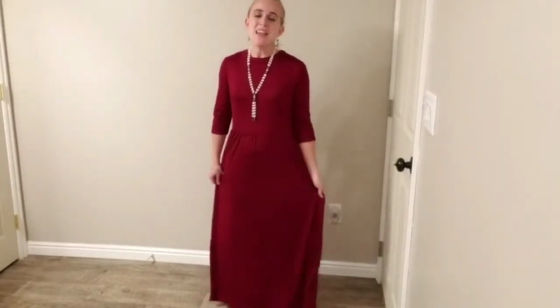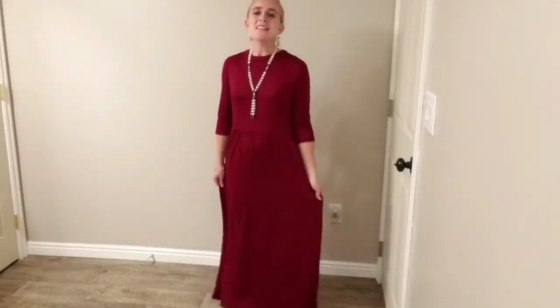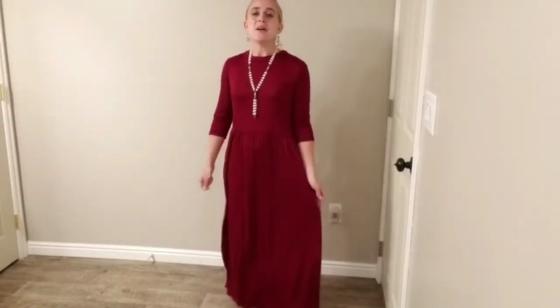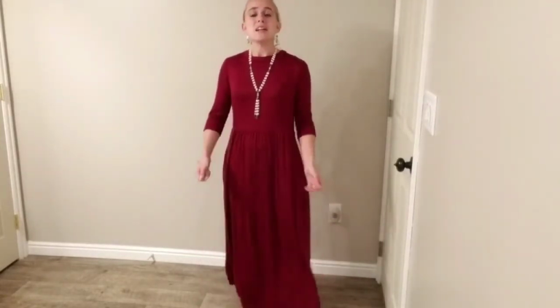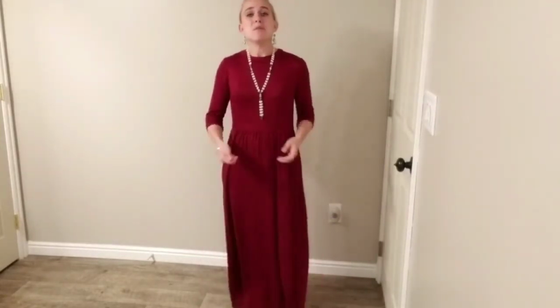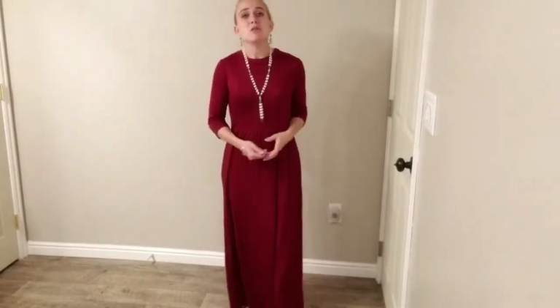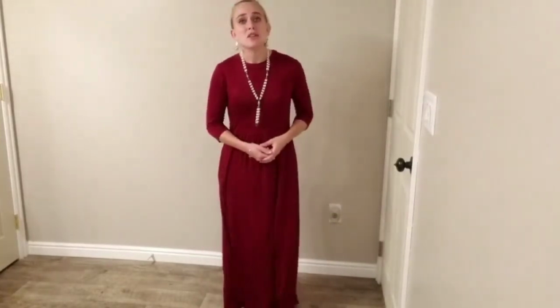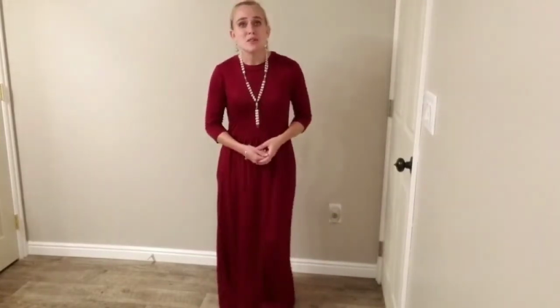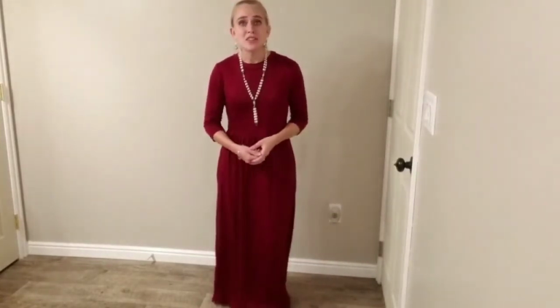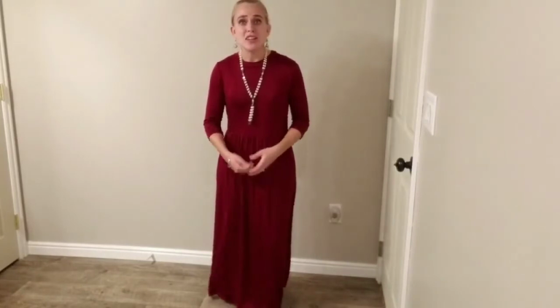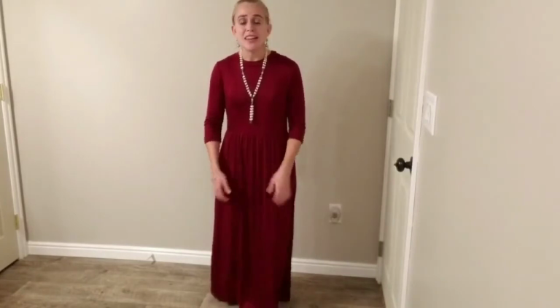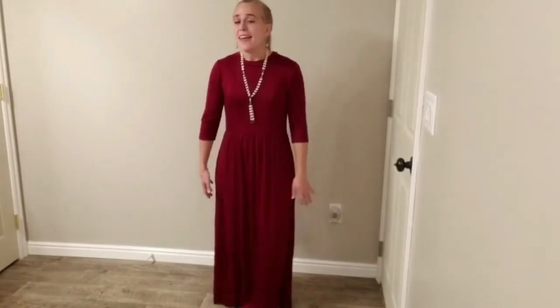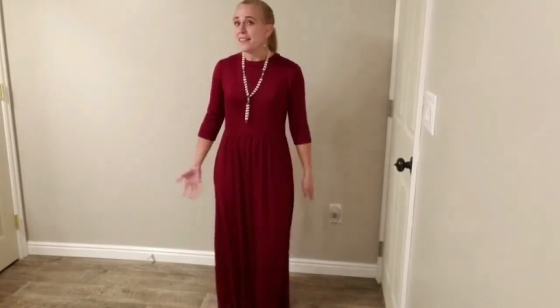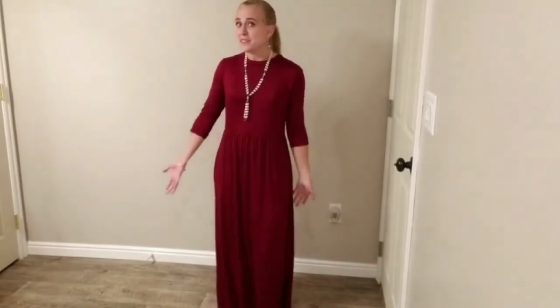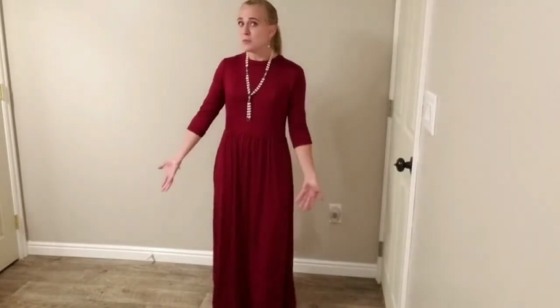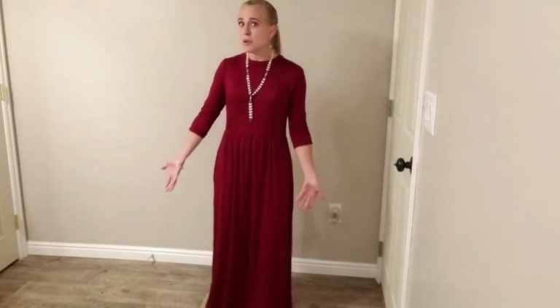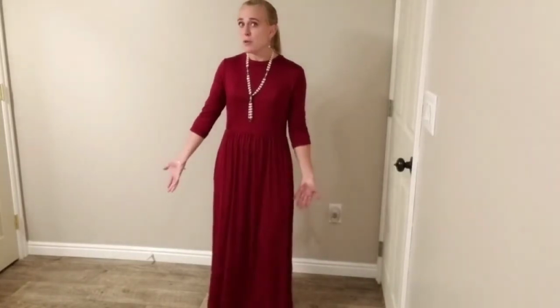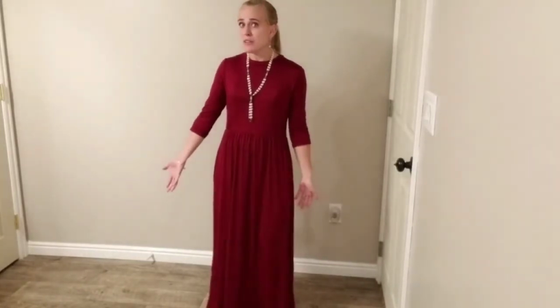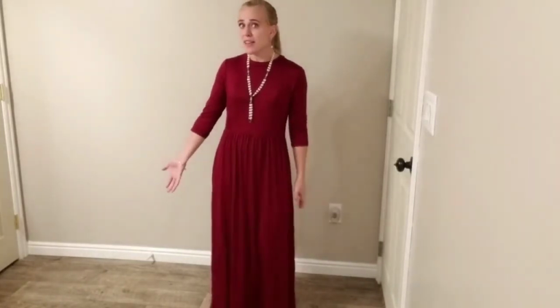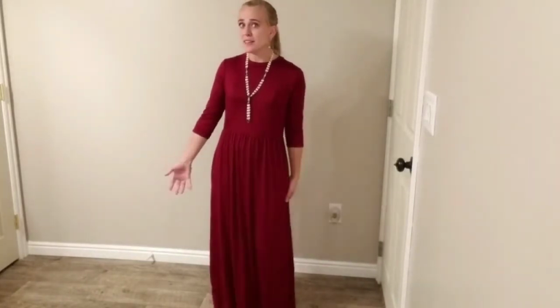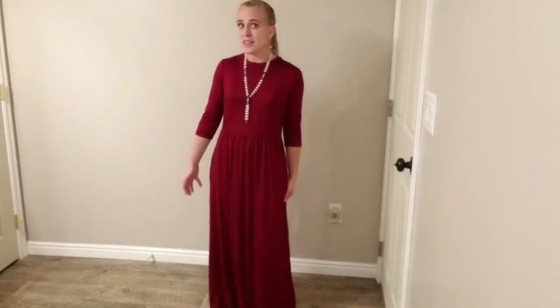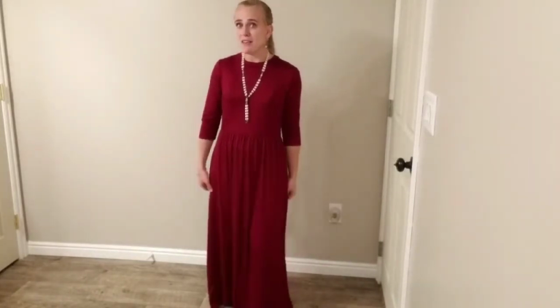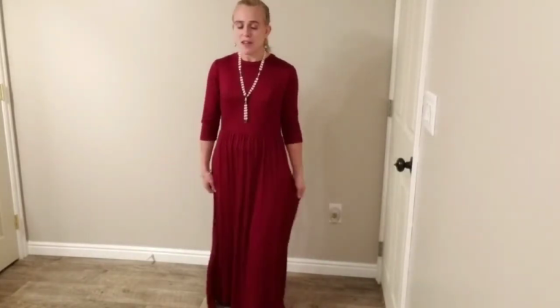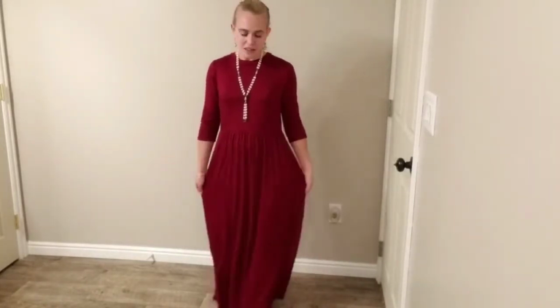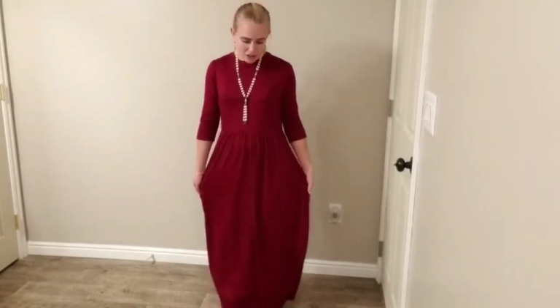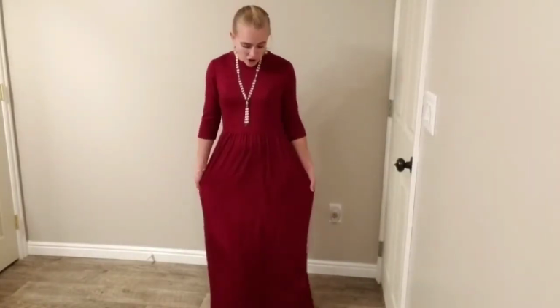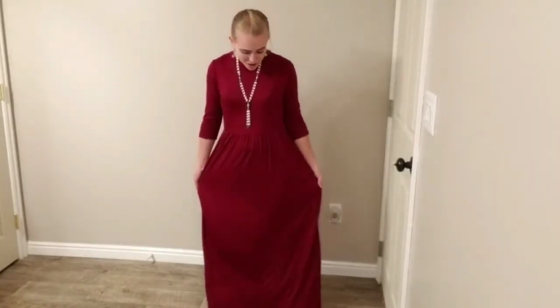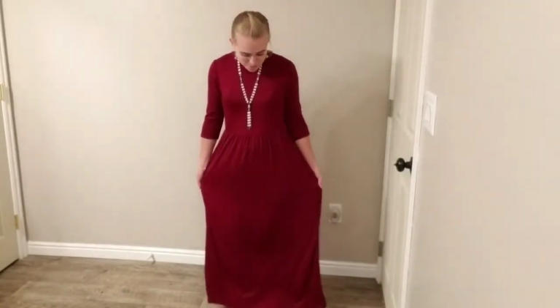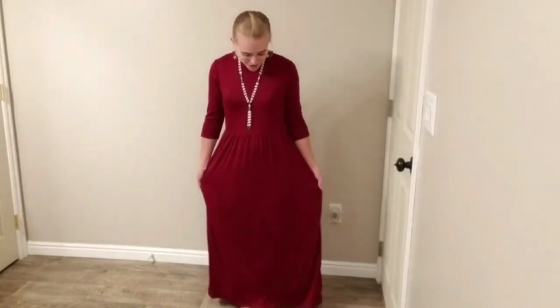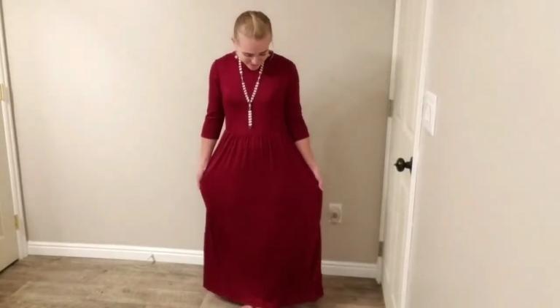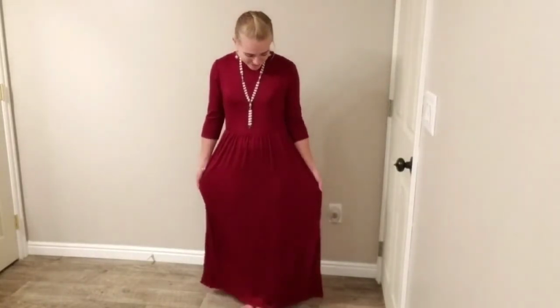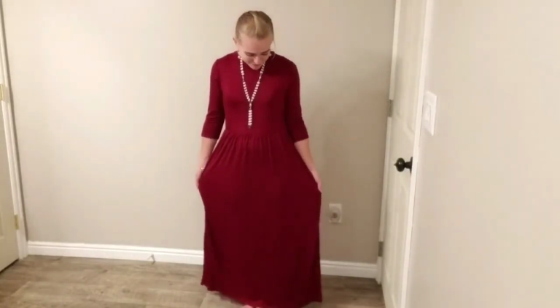So that has been your closer look at this three-quarter length sleeve long maxi dress.